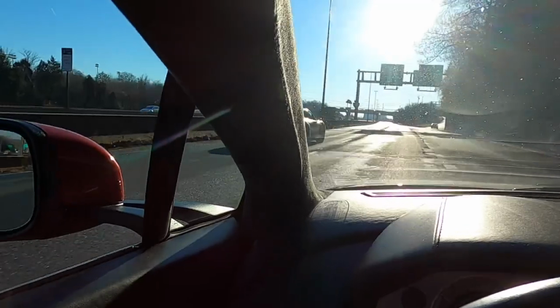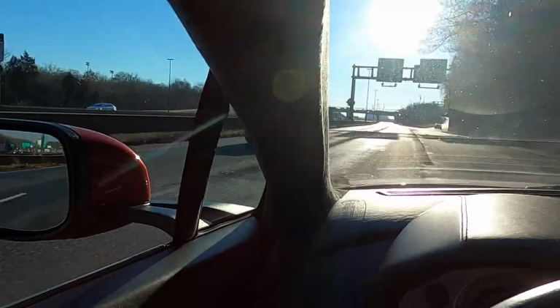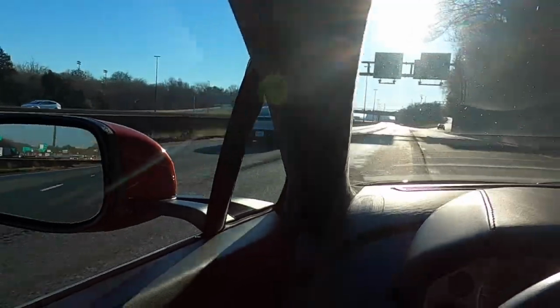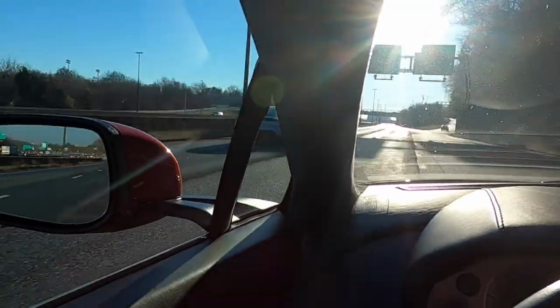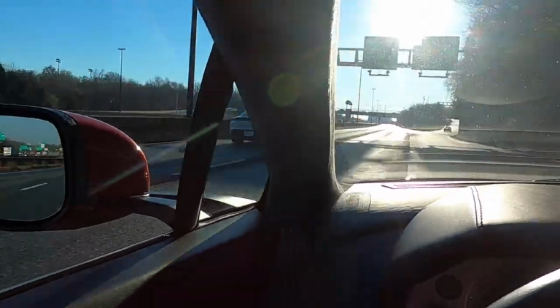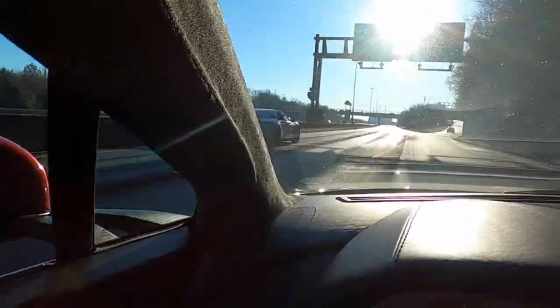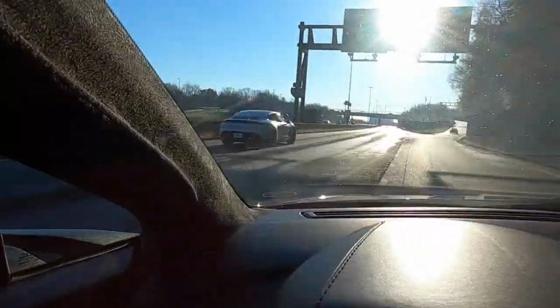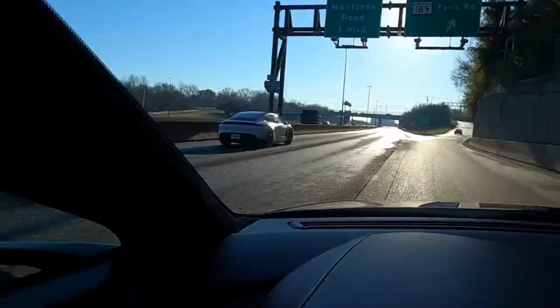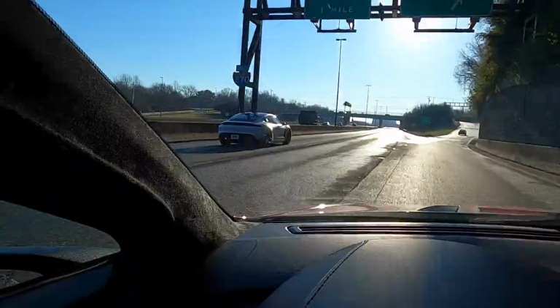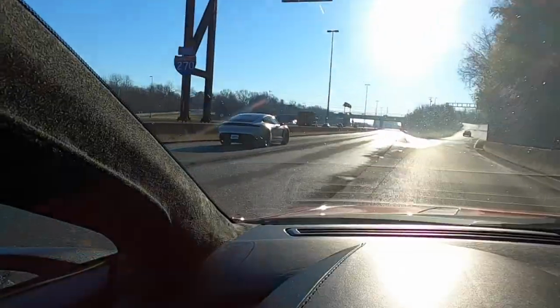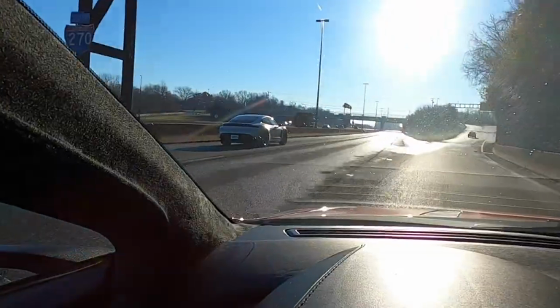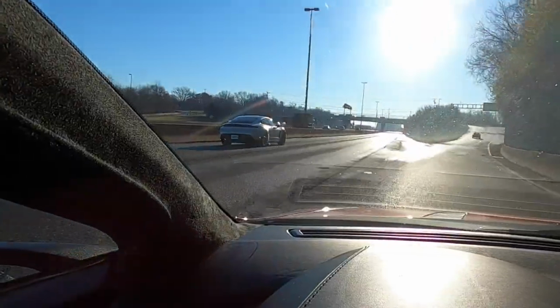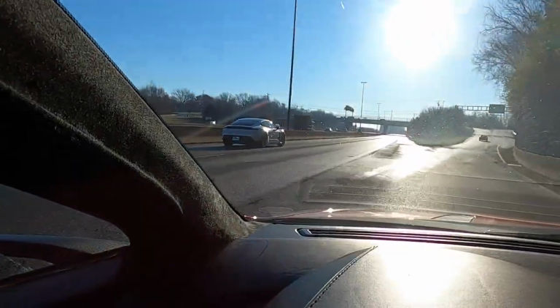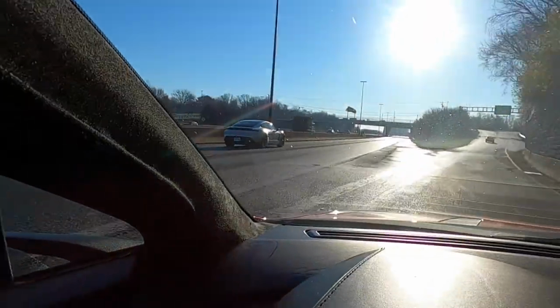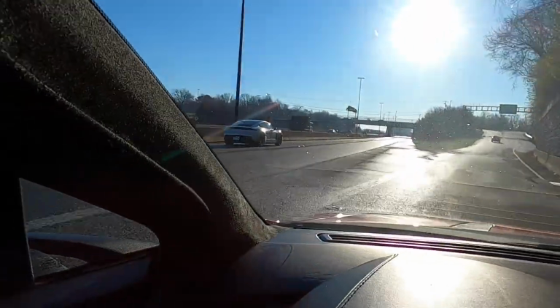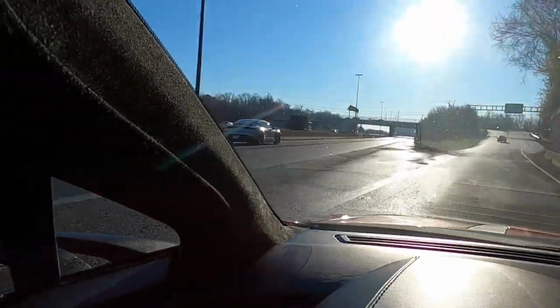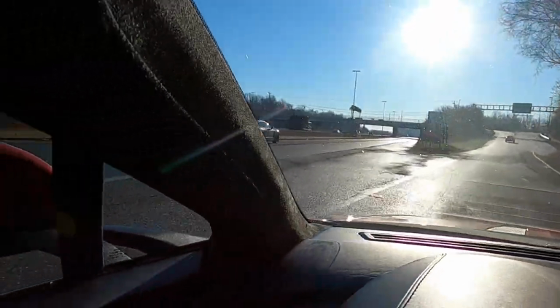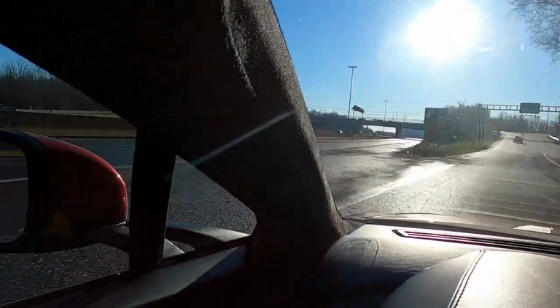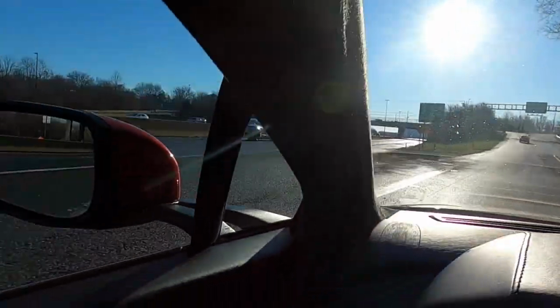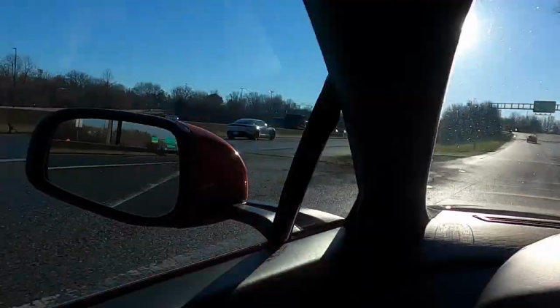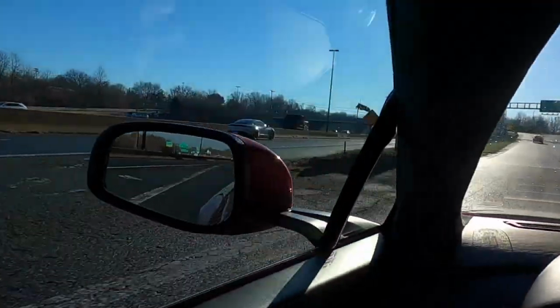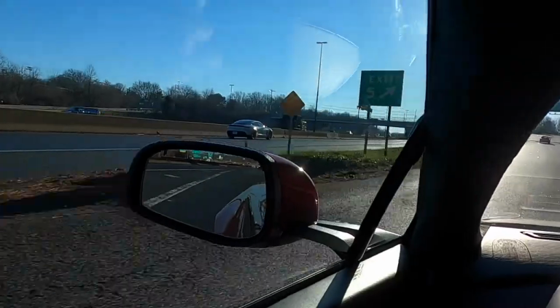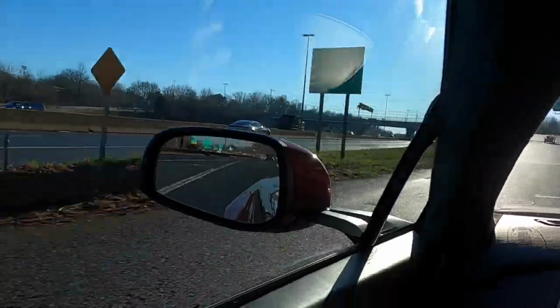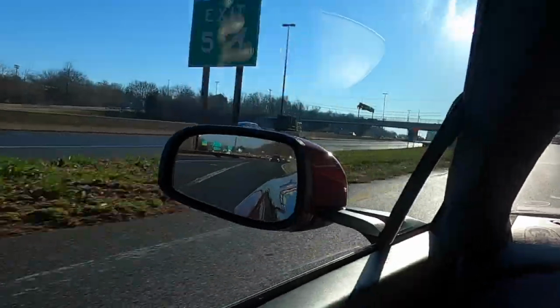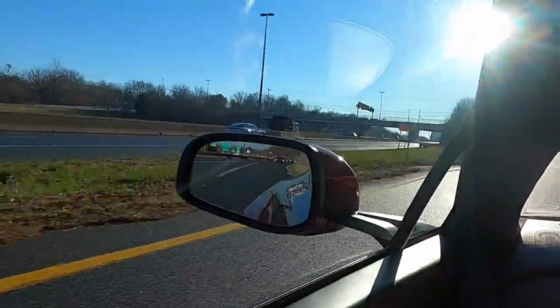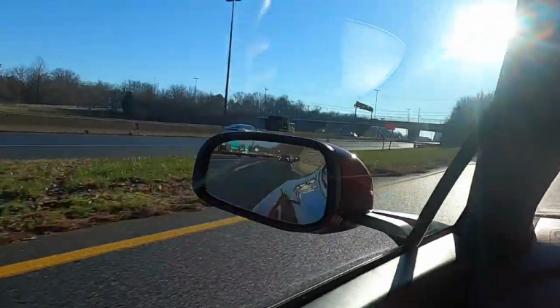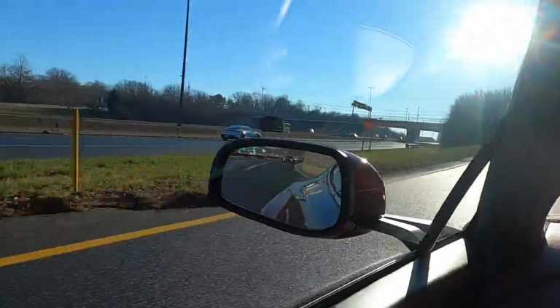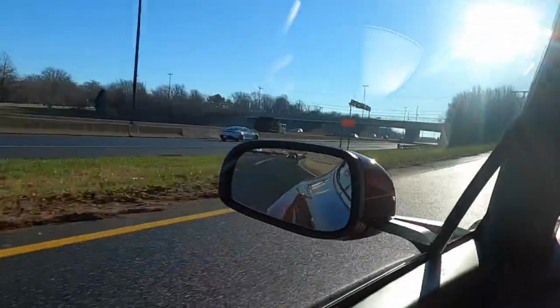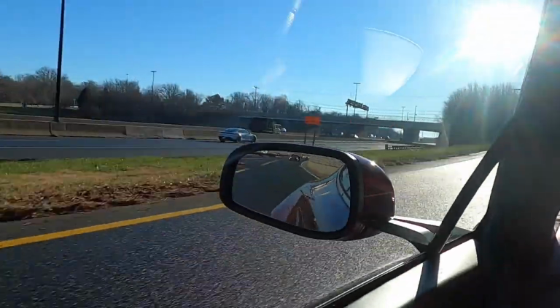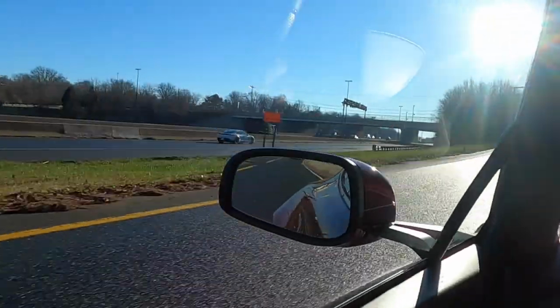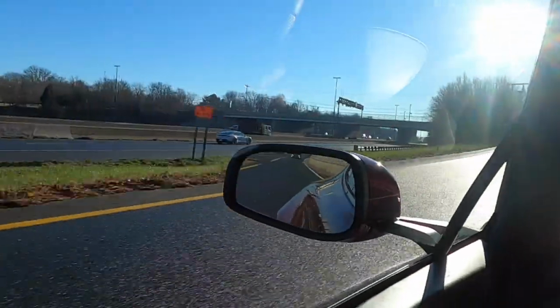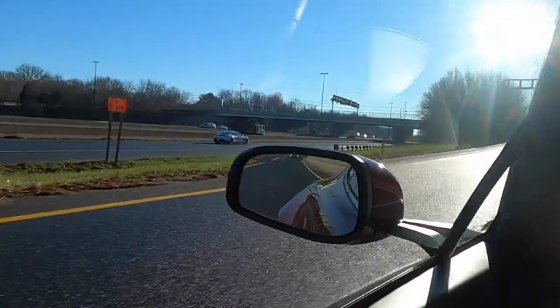It is a Taycan — this is my first Taycan spotting in the wild. Not too shabby. It's a good-looking car for sure.